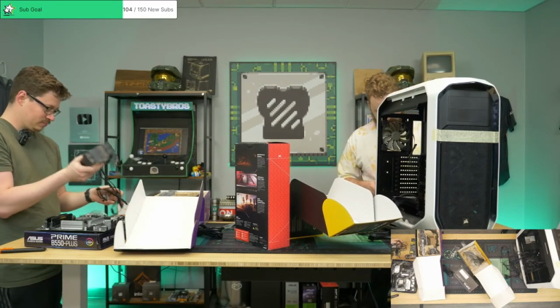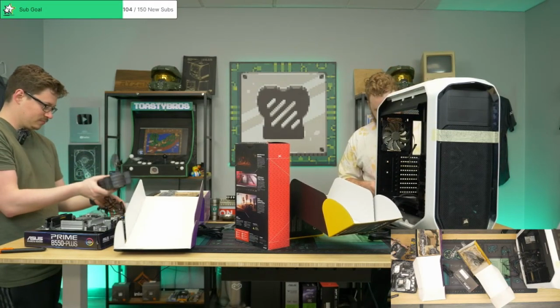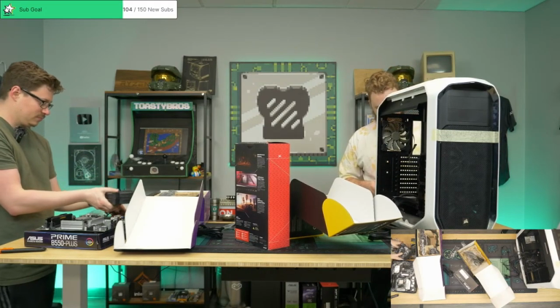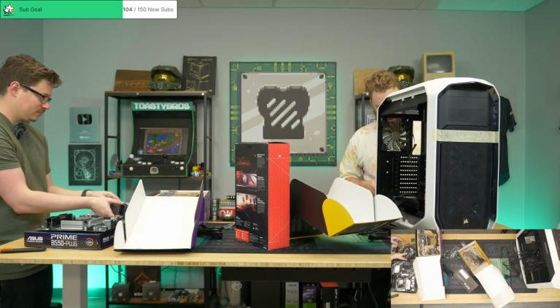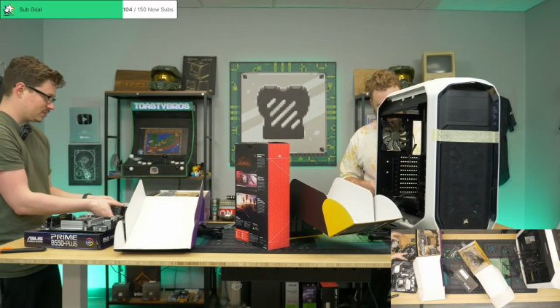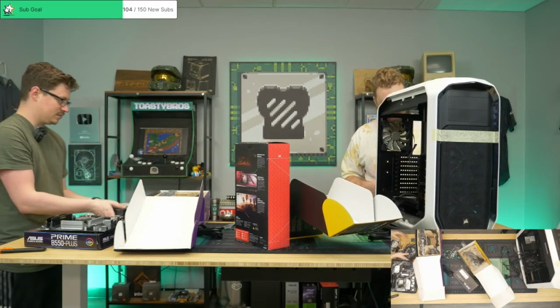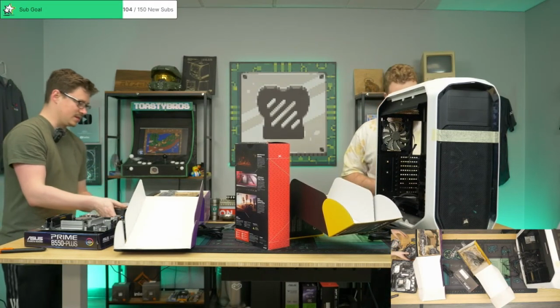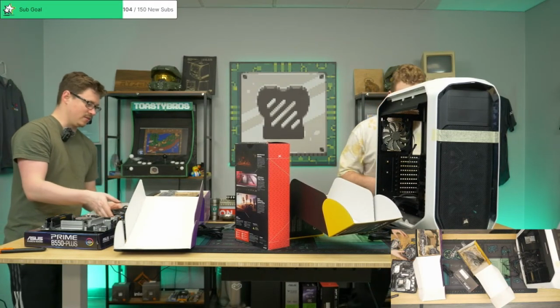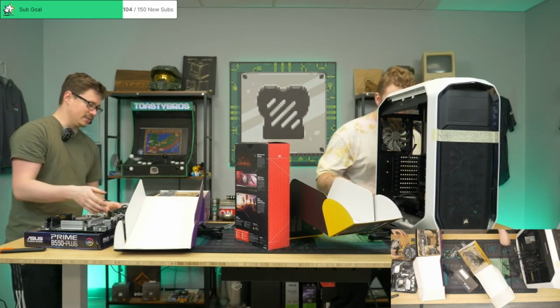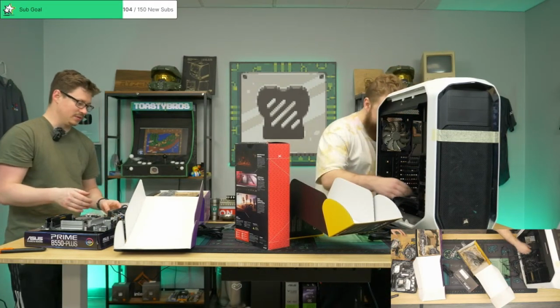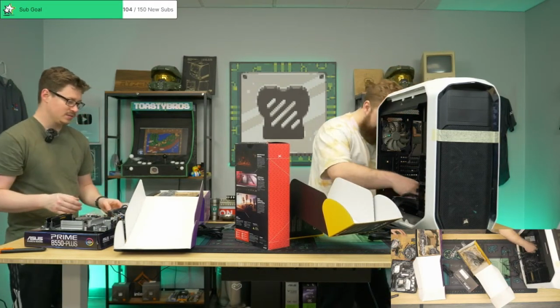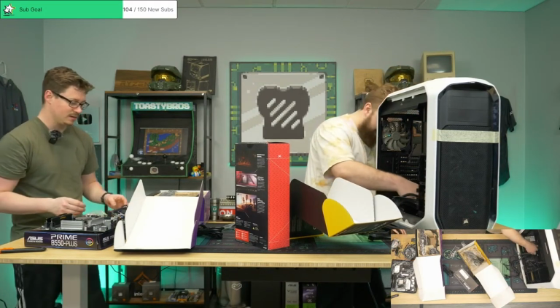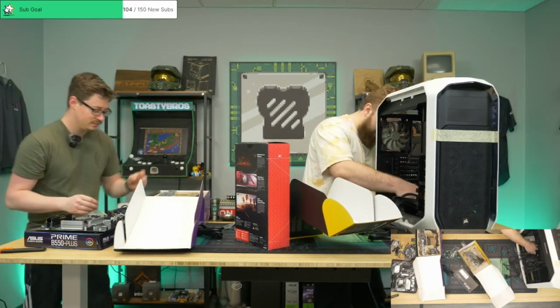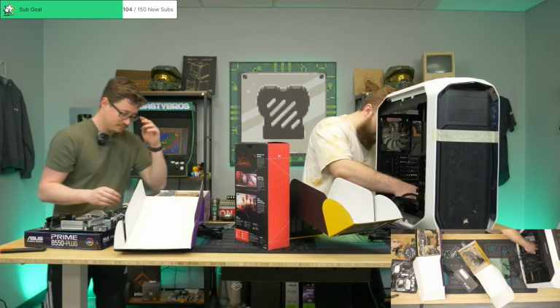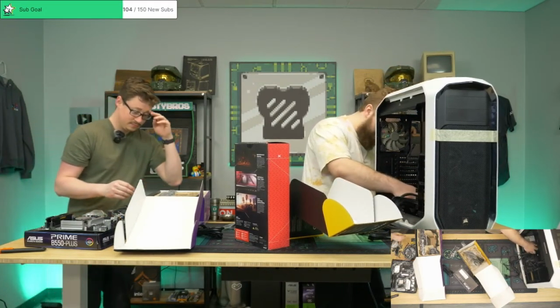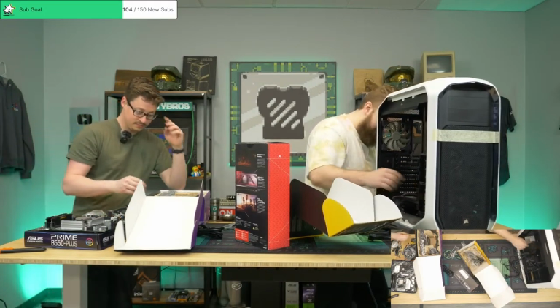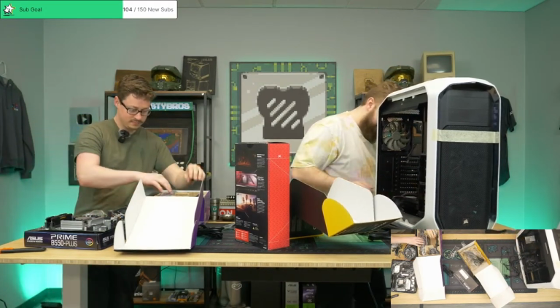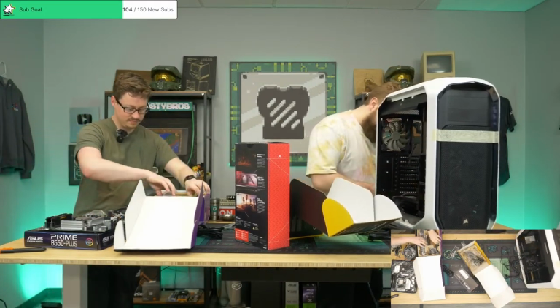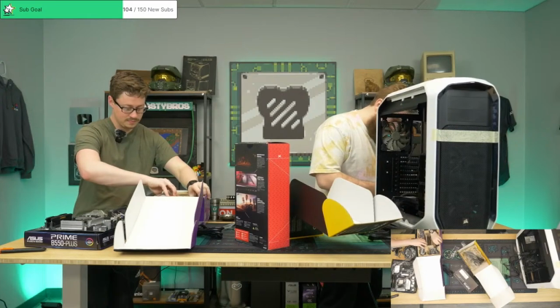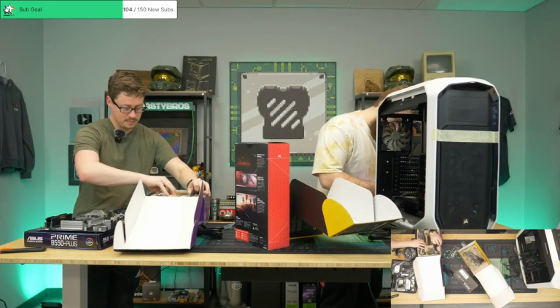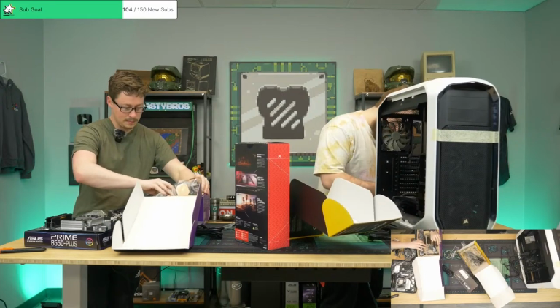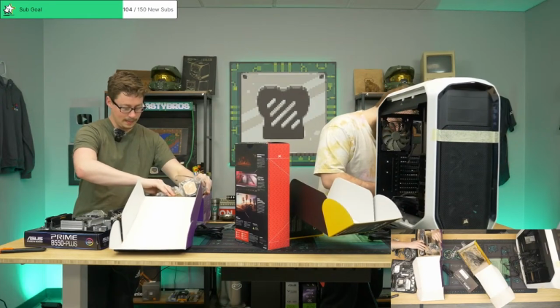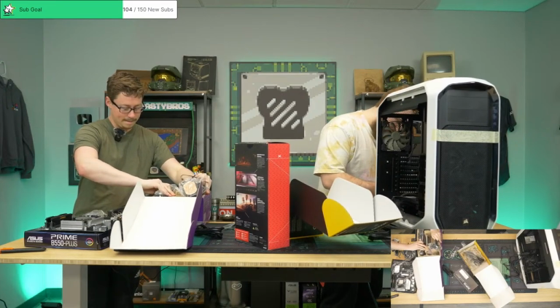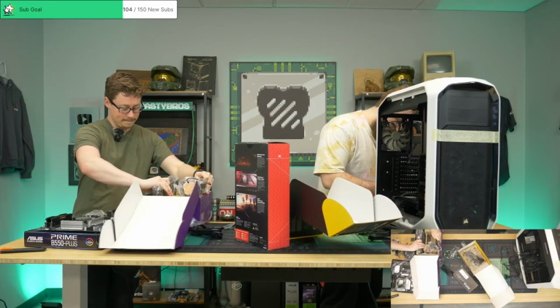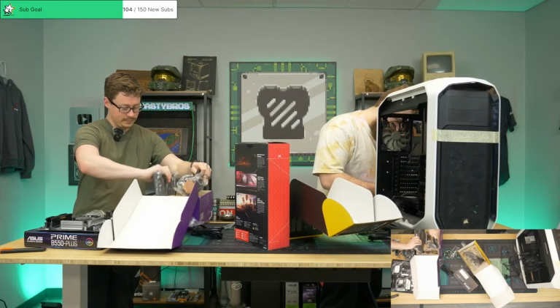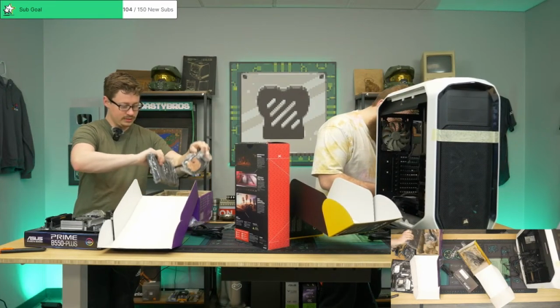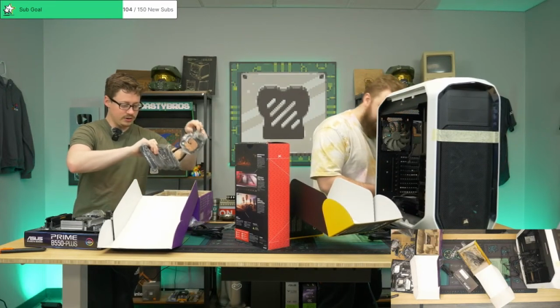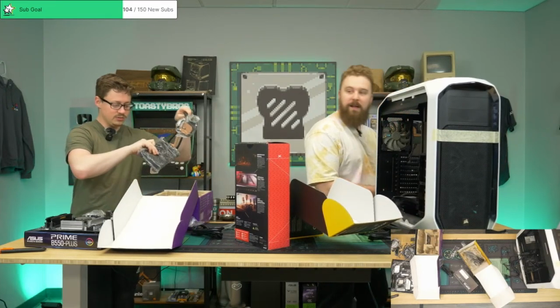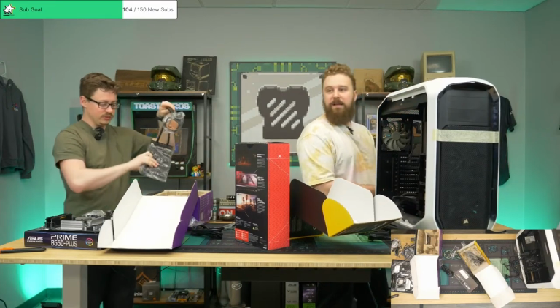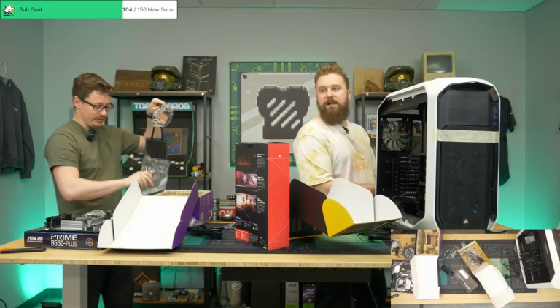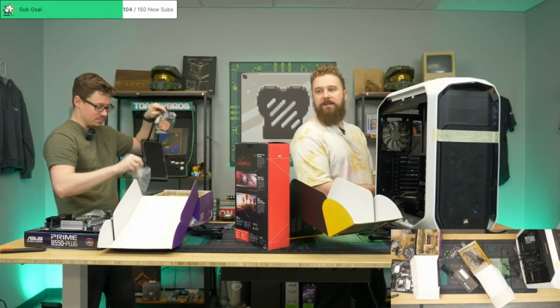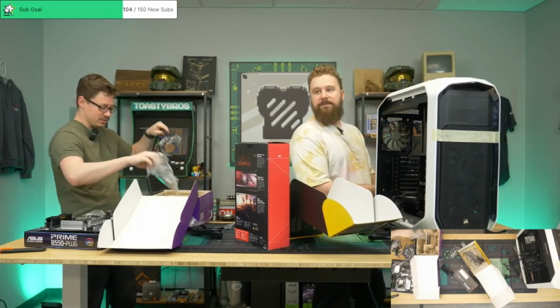Lock it to the walls, baby. Tannerite in the builds — our deals are literally explosive.